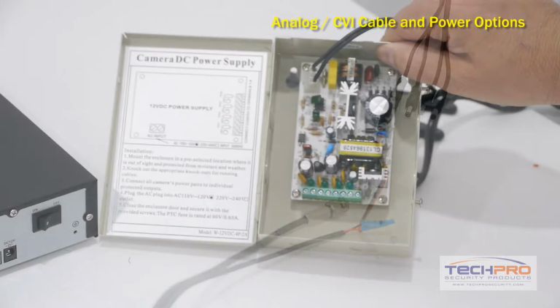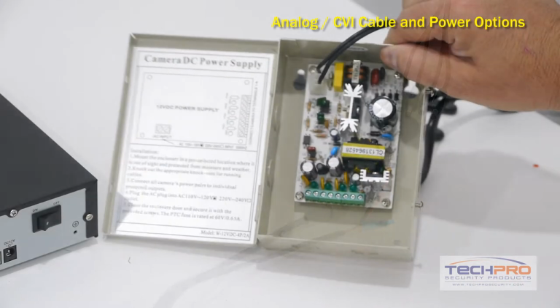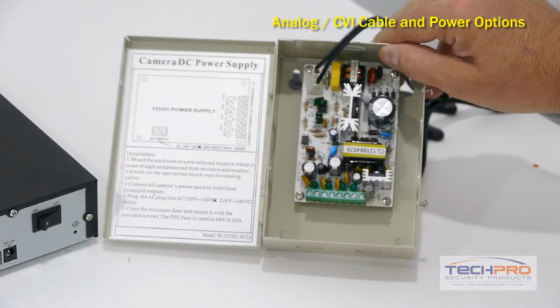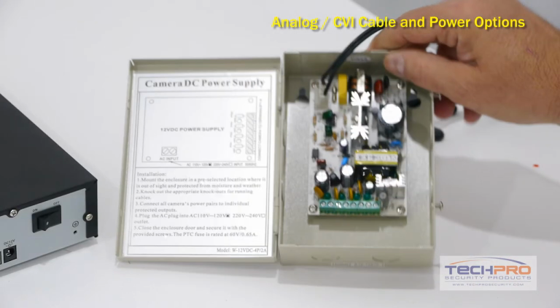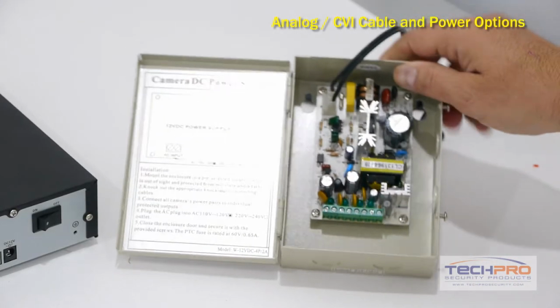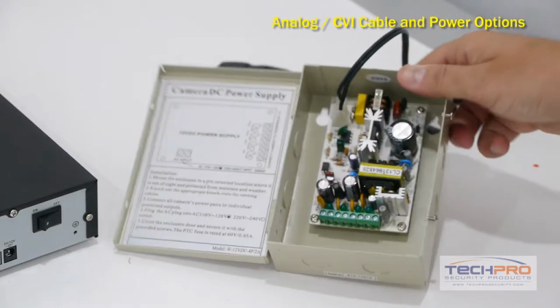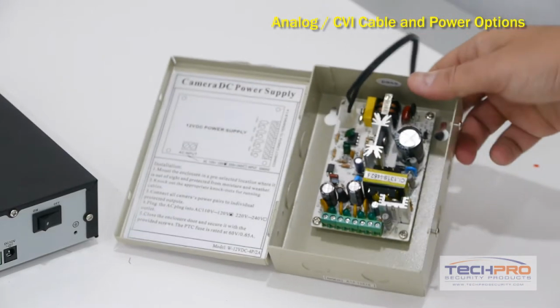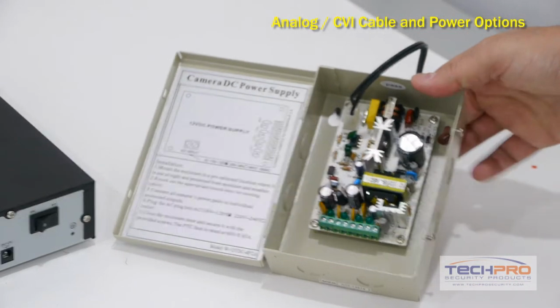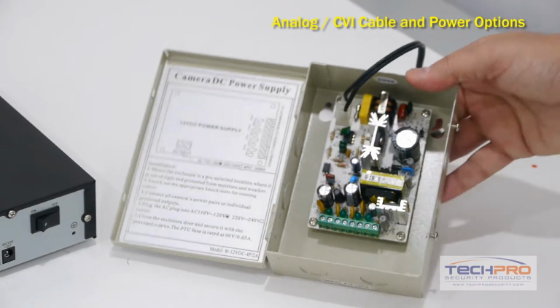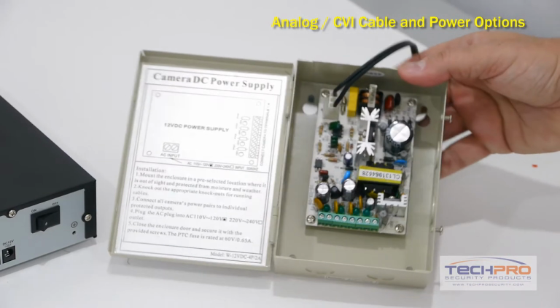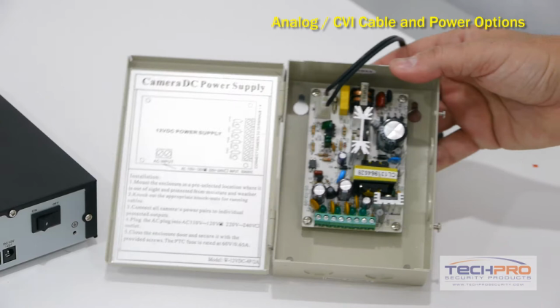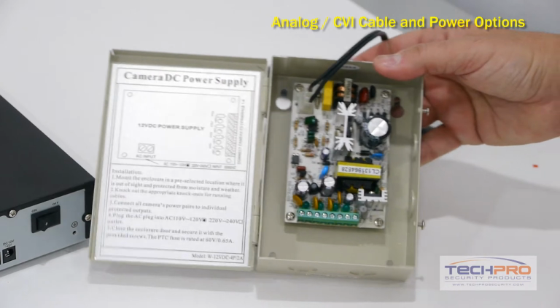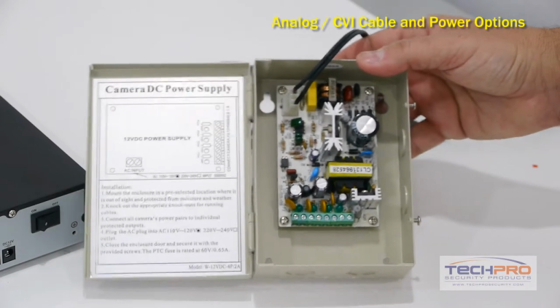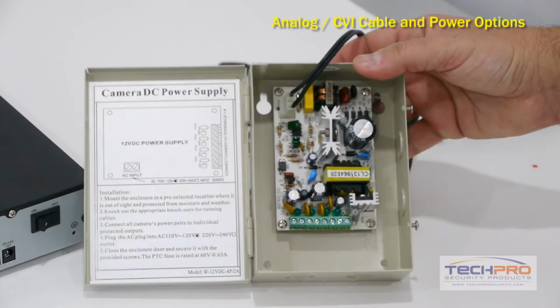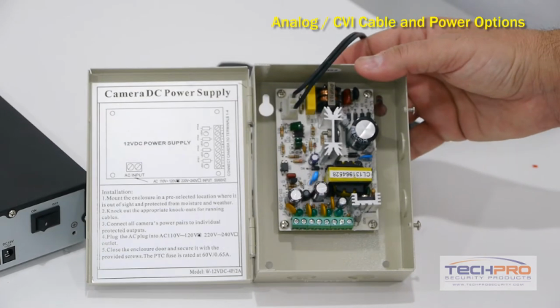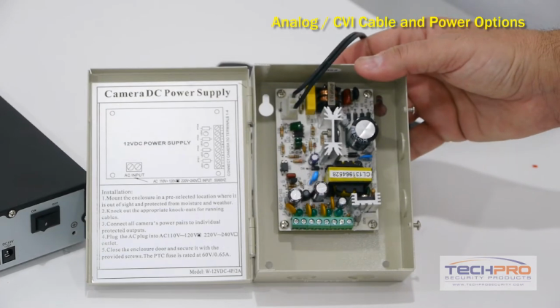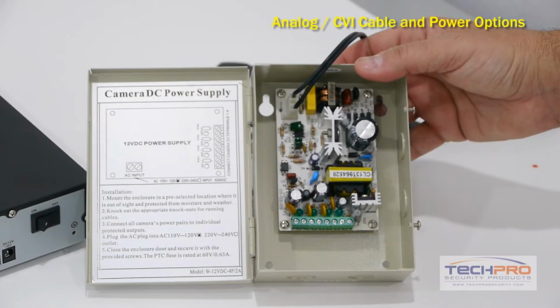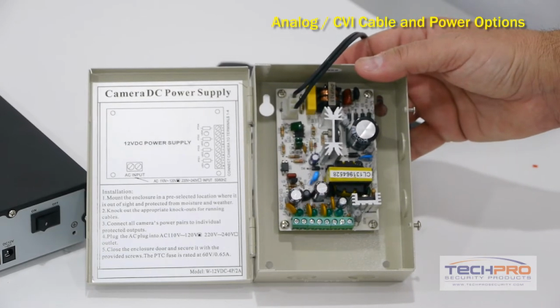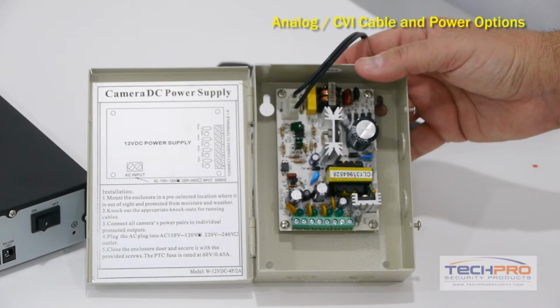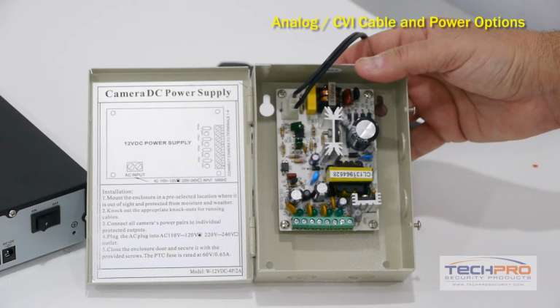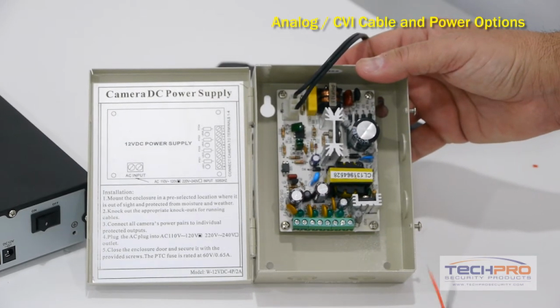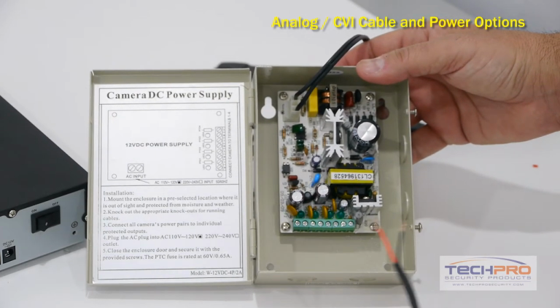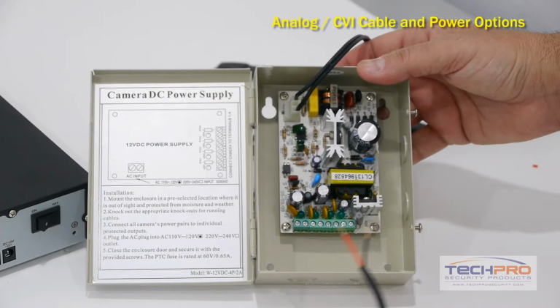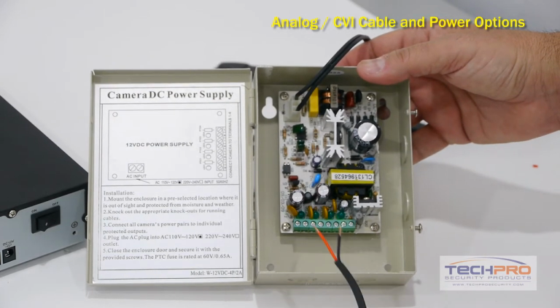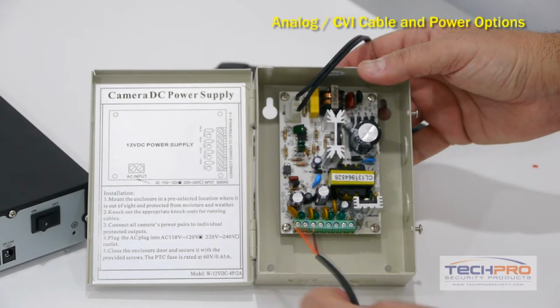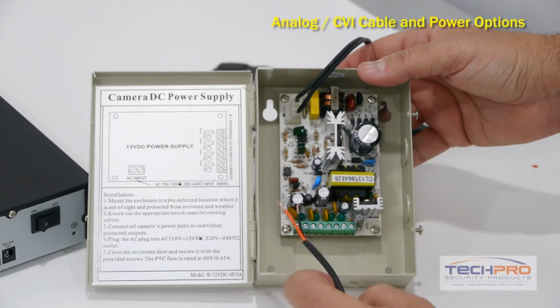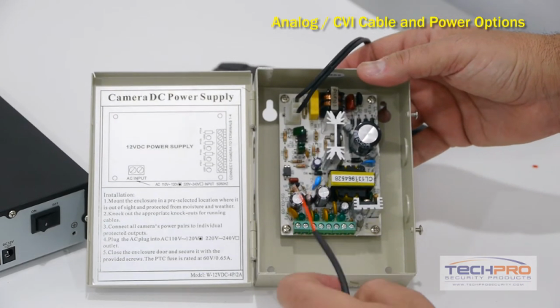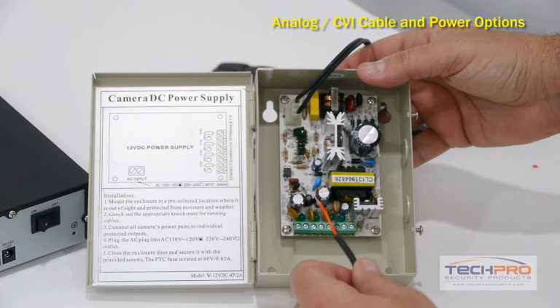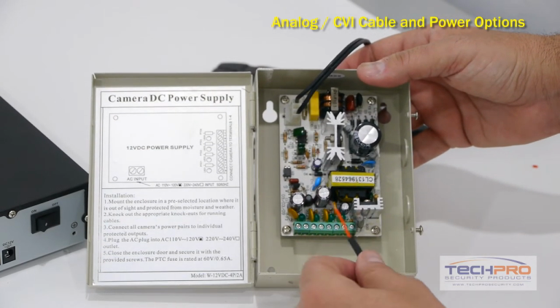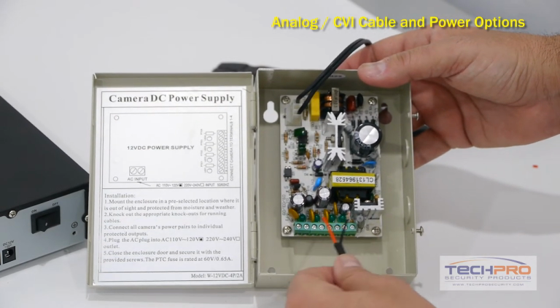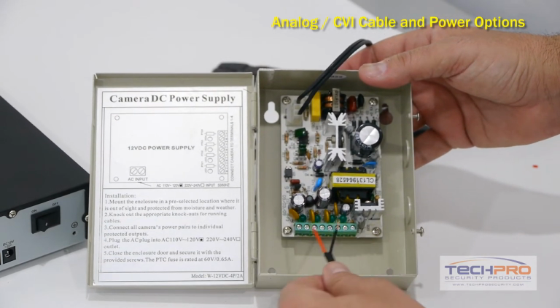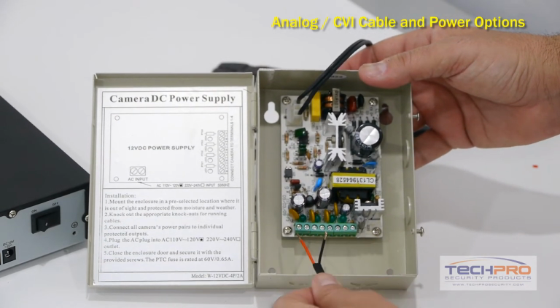If you're using a power box, you can simply run the power wires on the Siamese cable directly into the power box.